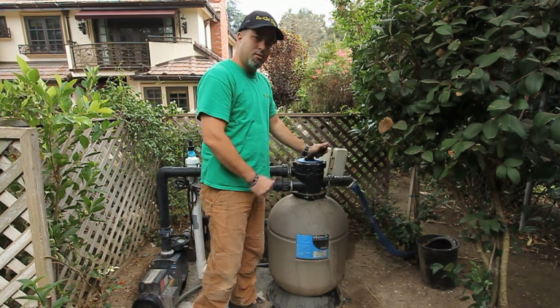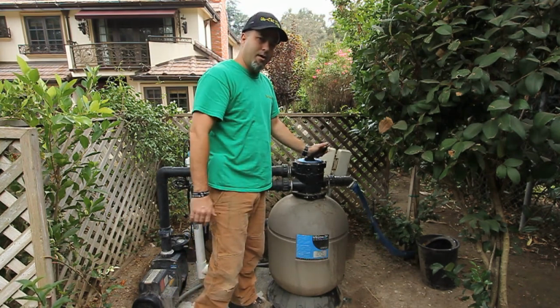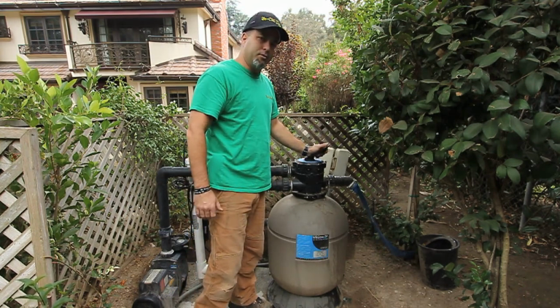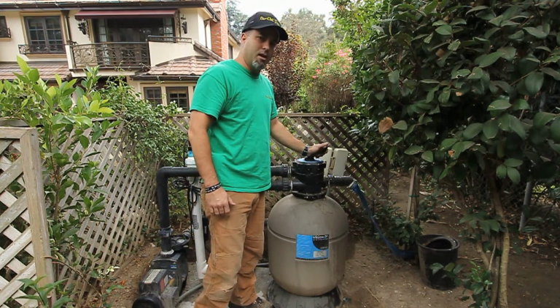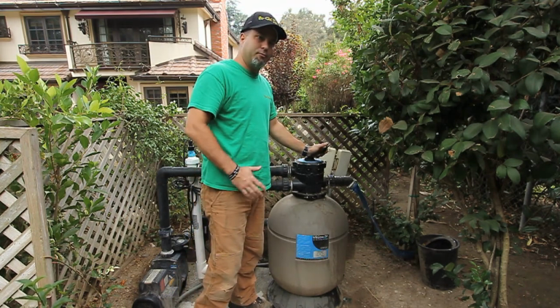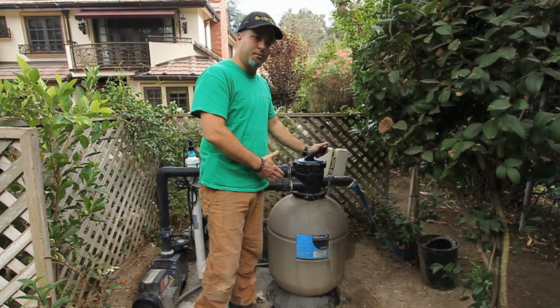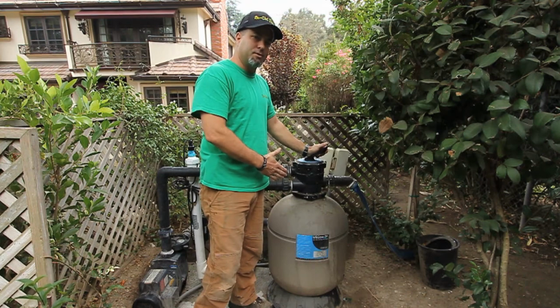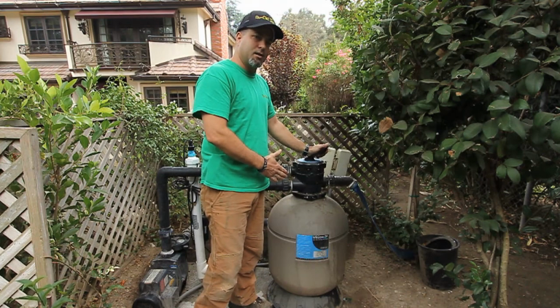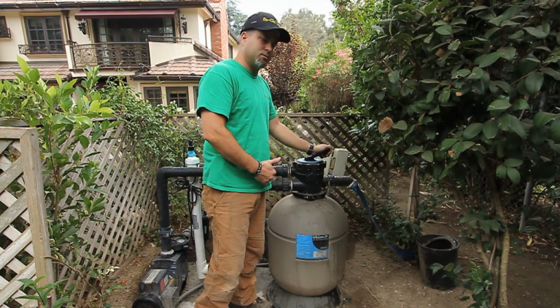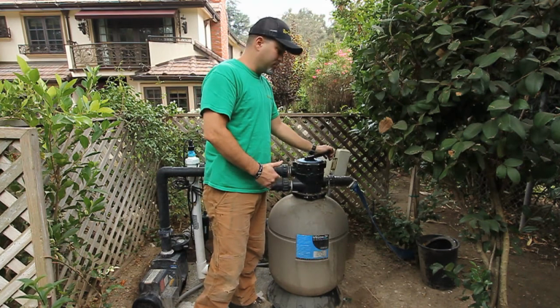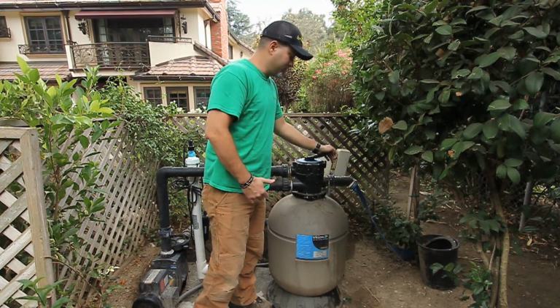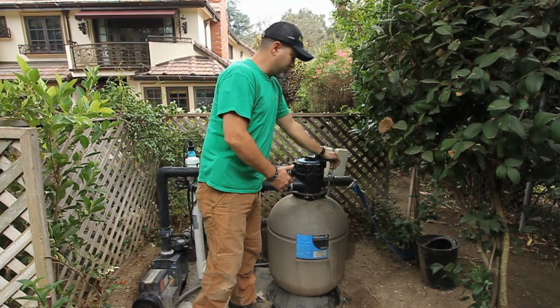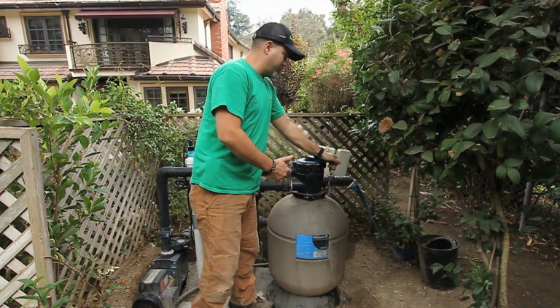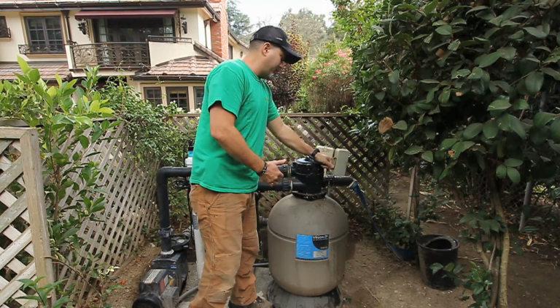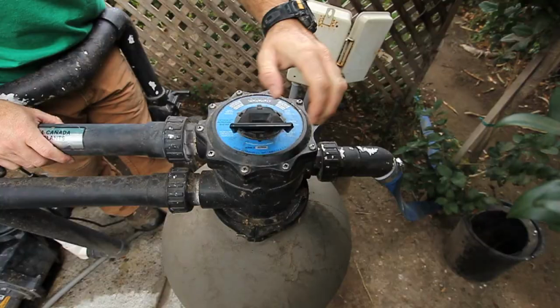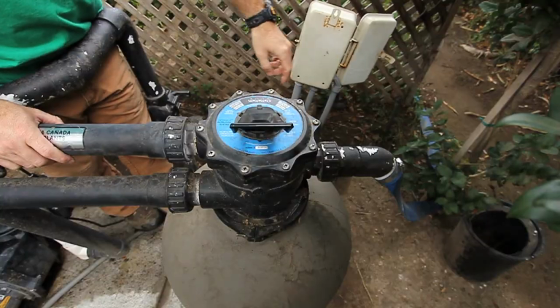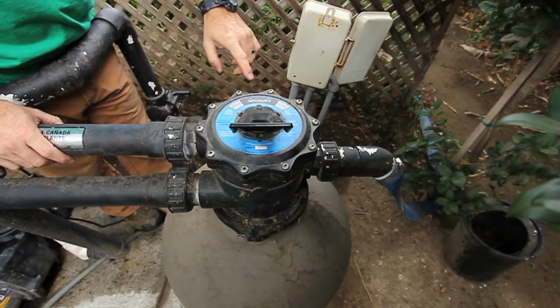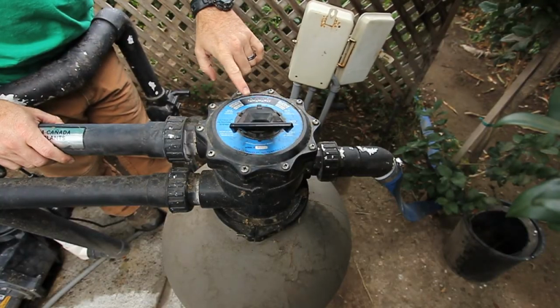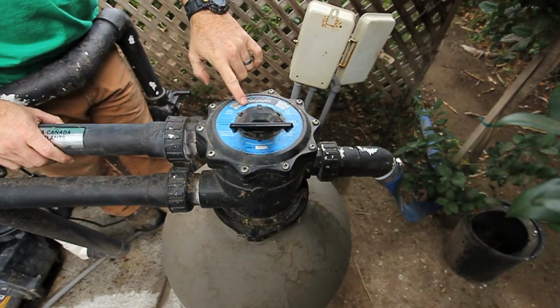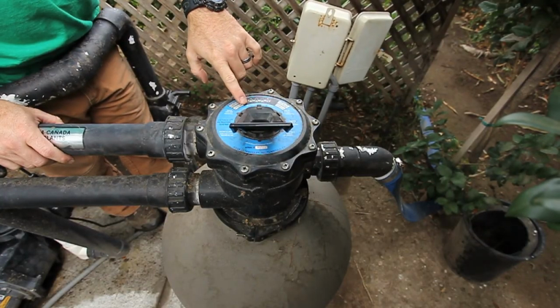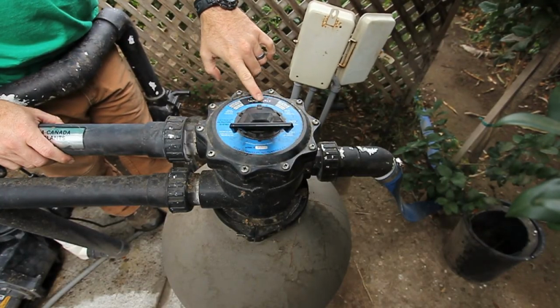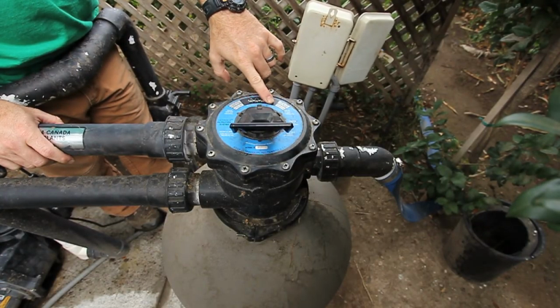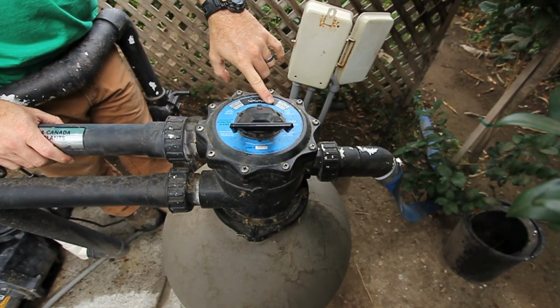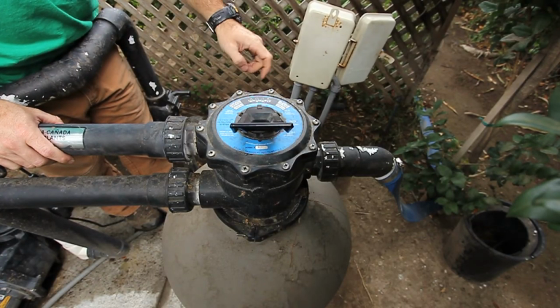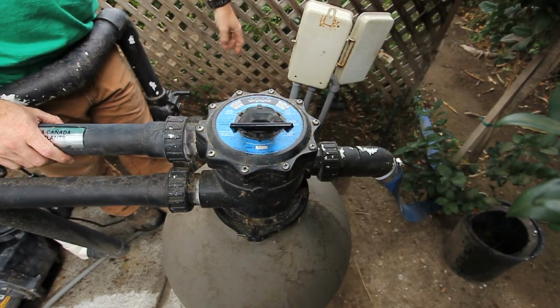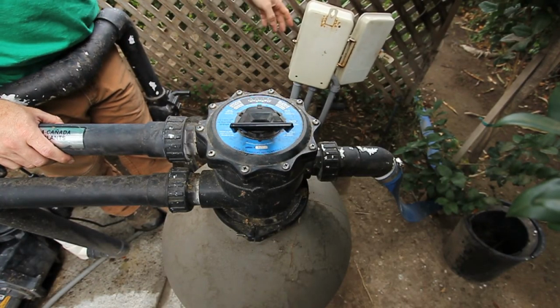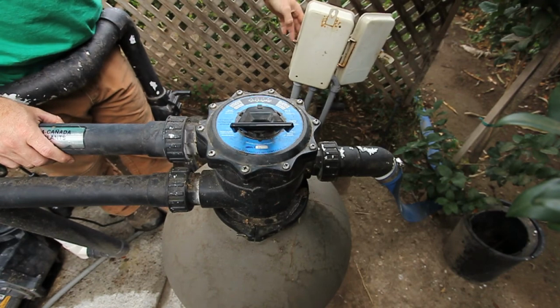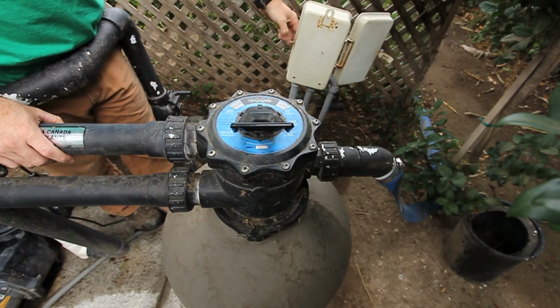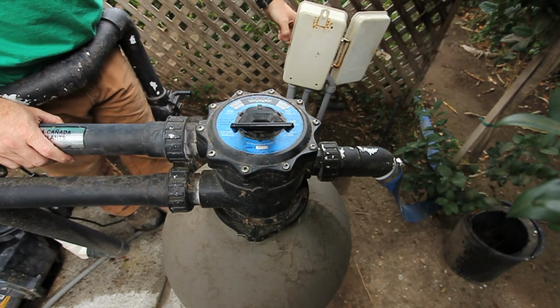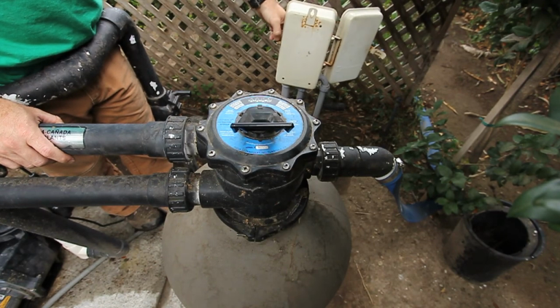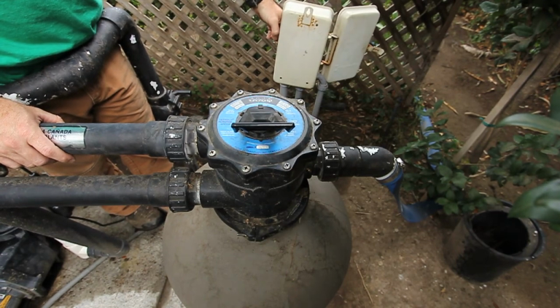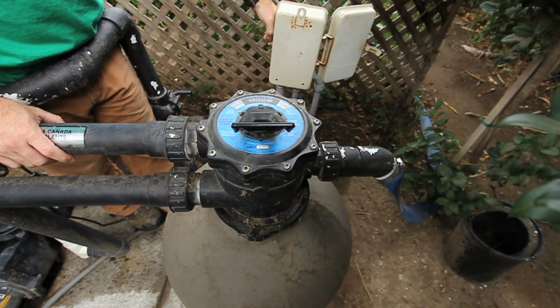After you've done that for about 30 seconds, turn your pump off and put it back to the filter position, which is the 12 o'clock position. Then turn your pump back on.